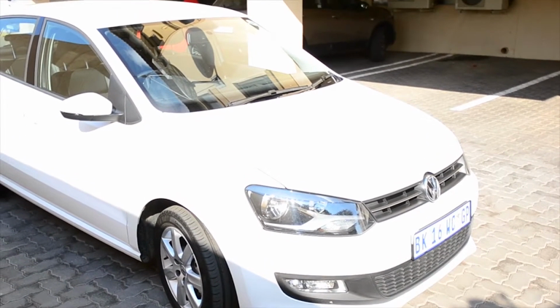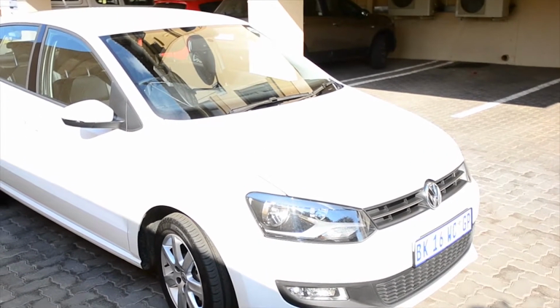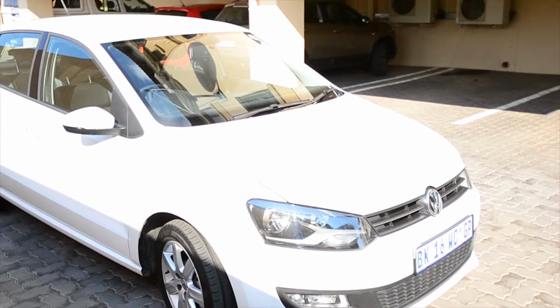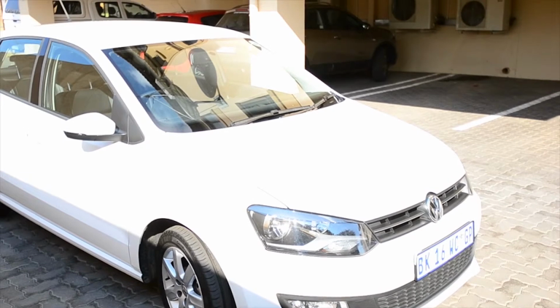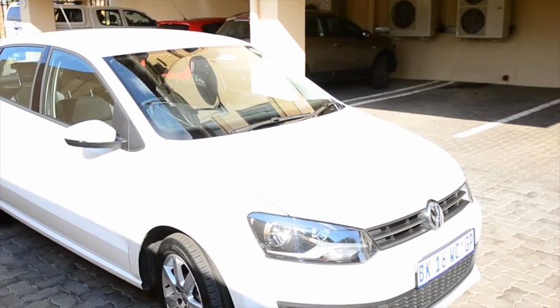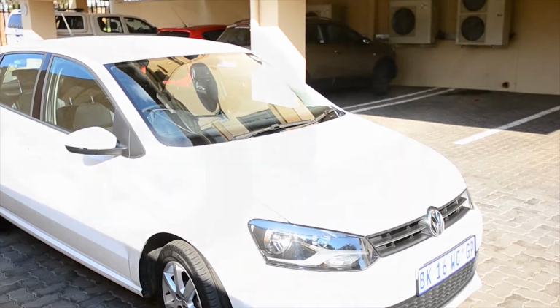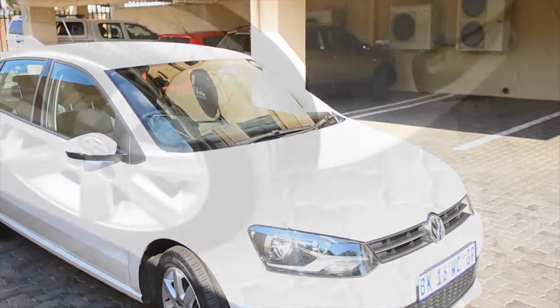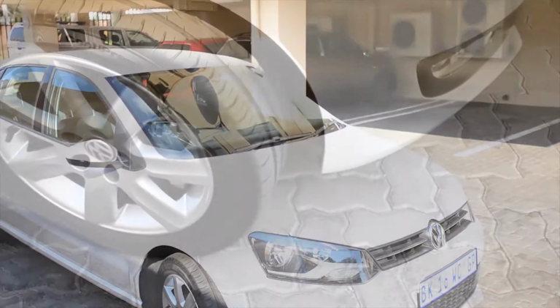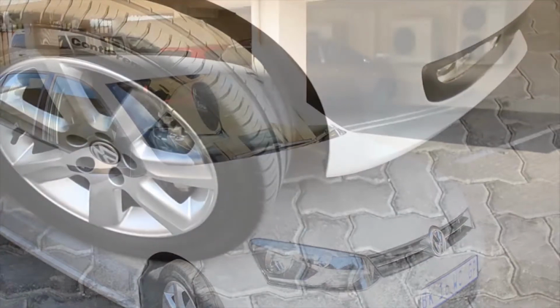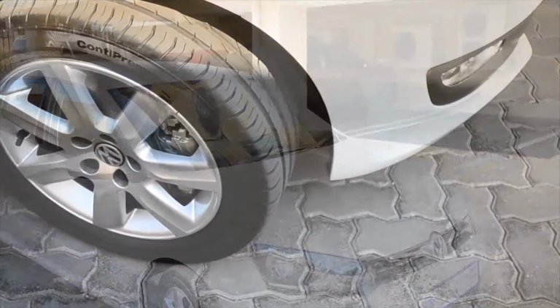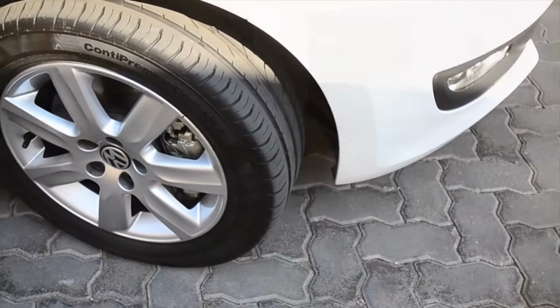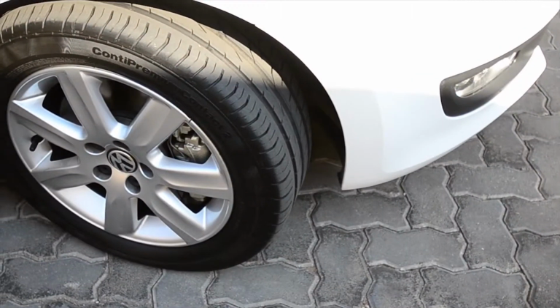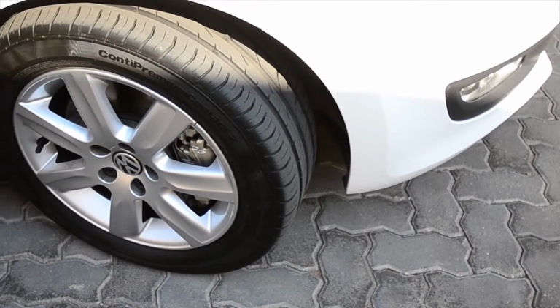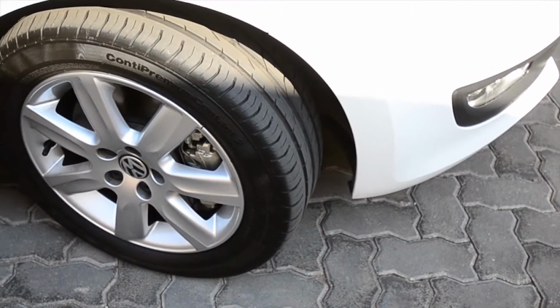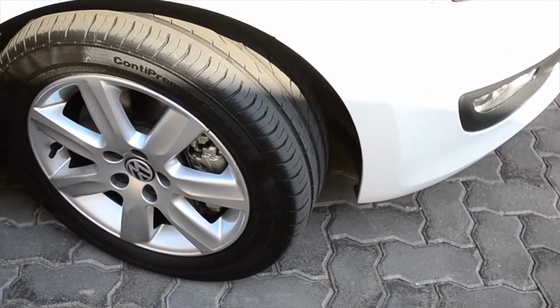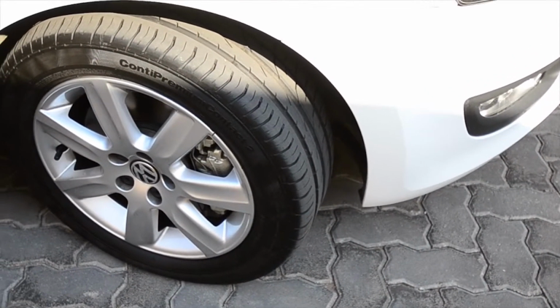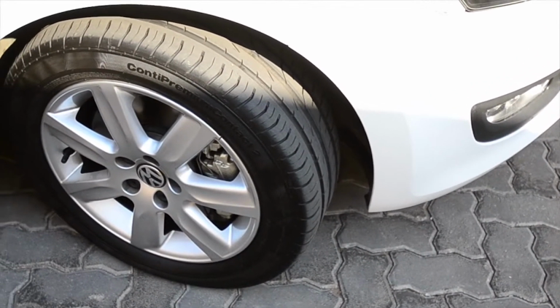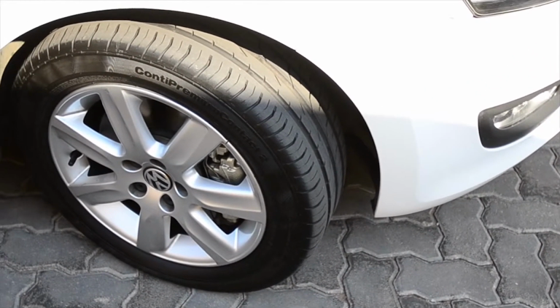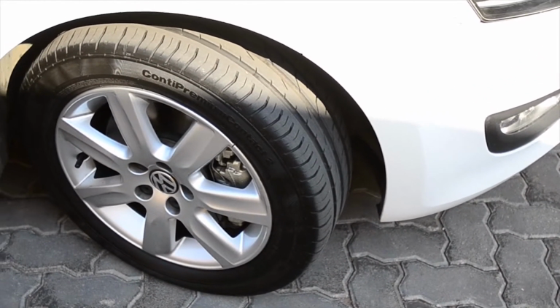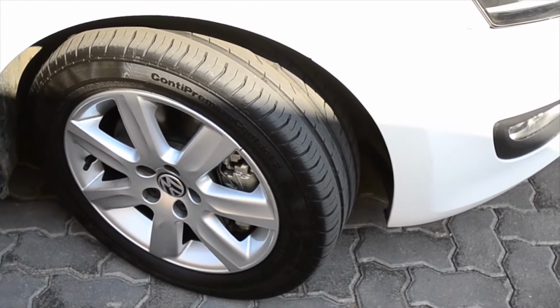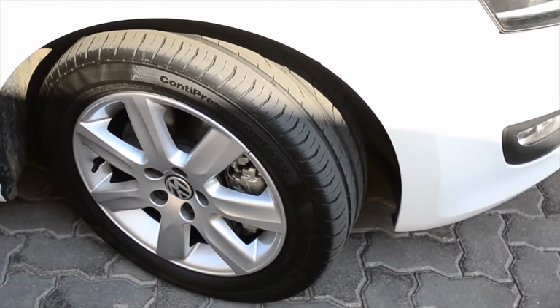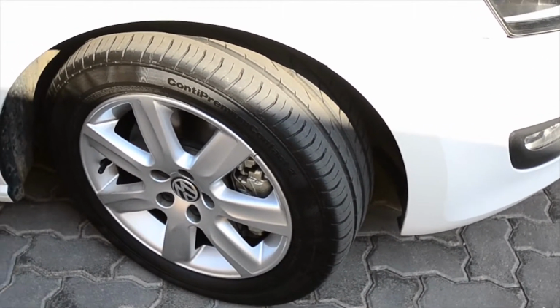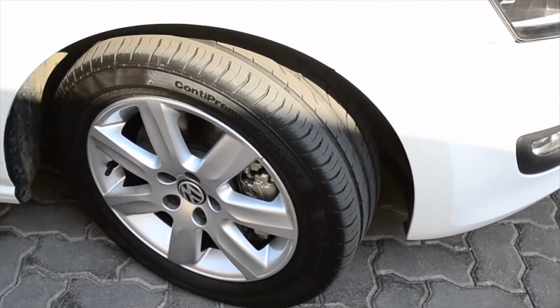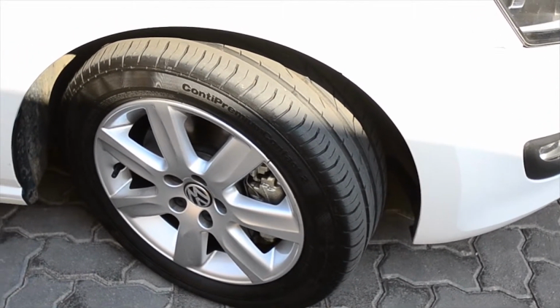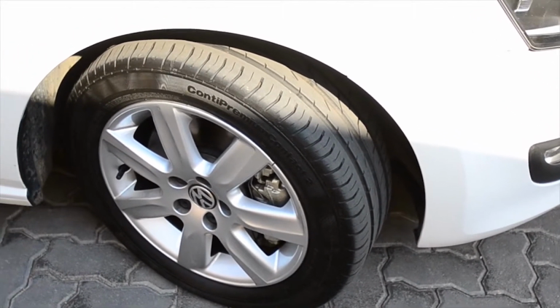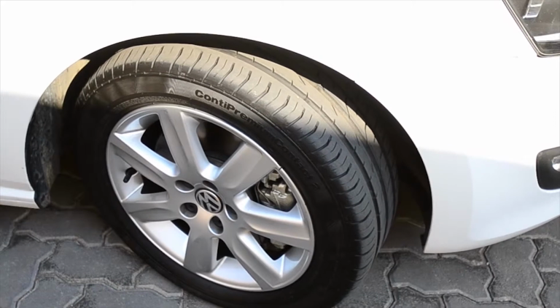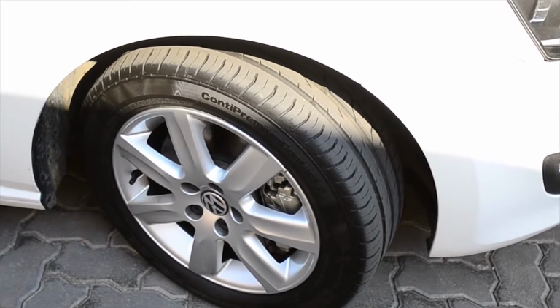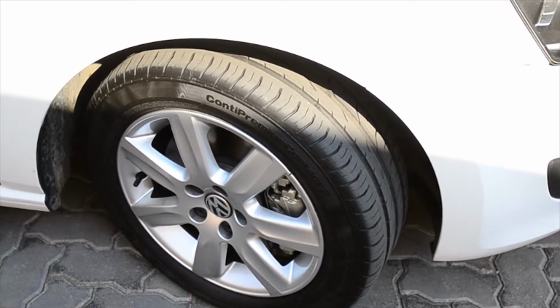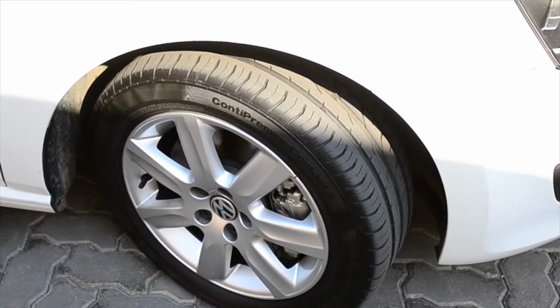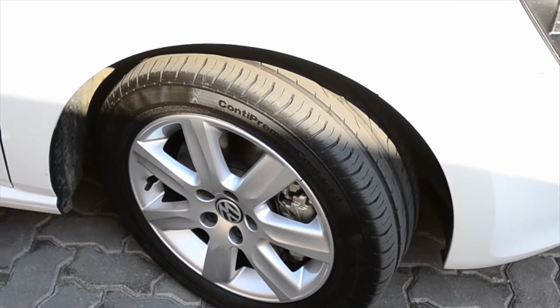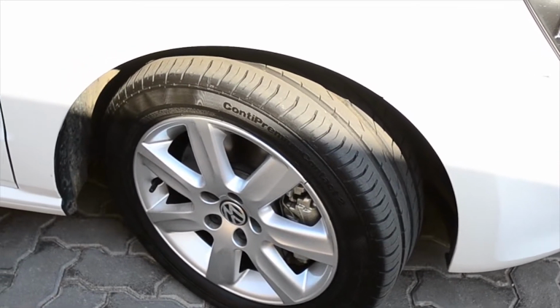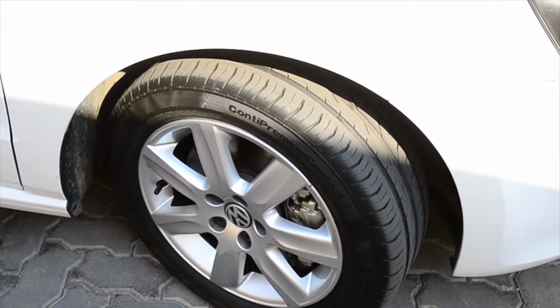With Continental tires all round with 60% tread remaining, you will think you're in a go-kart when it comes to cornering.